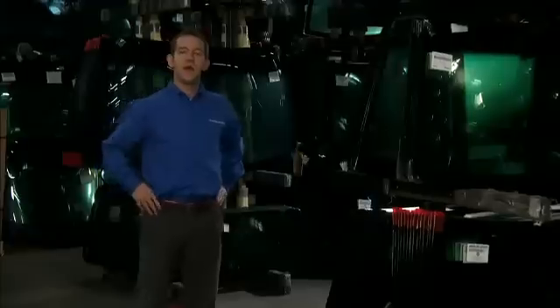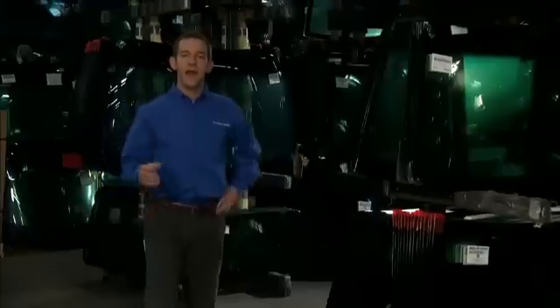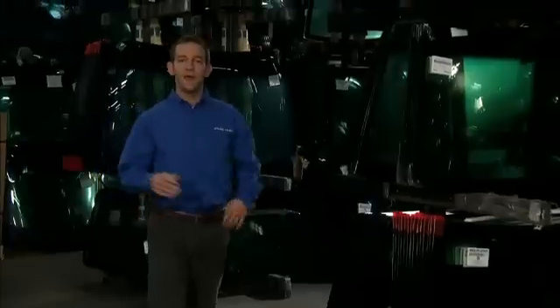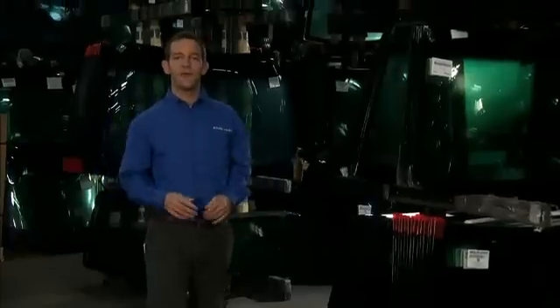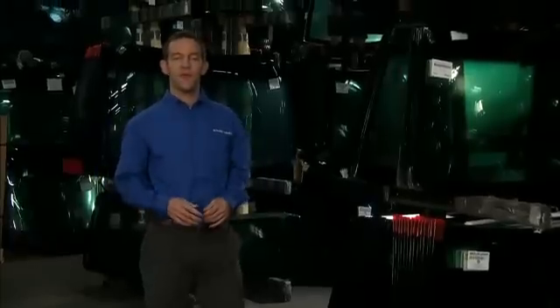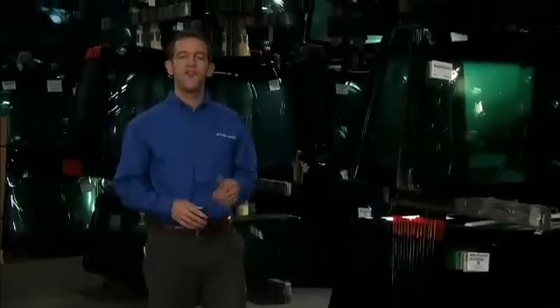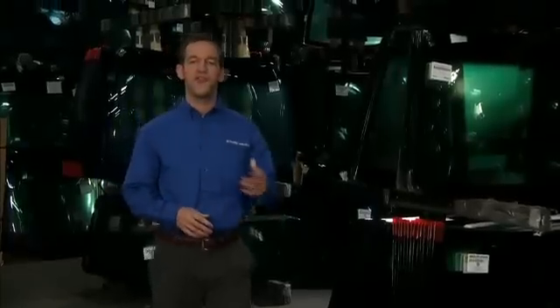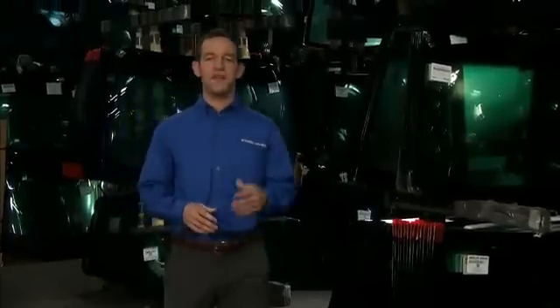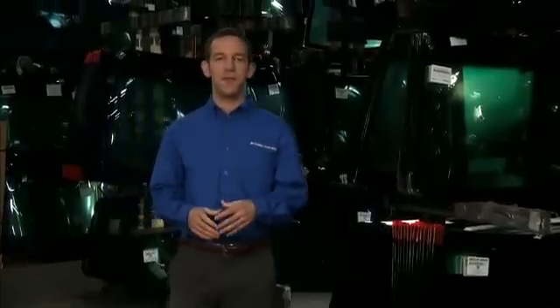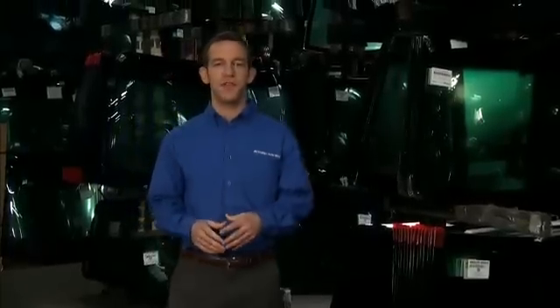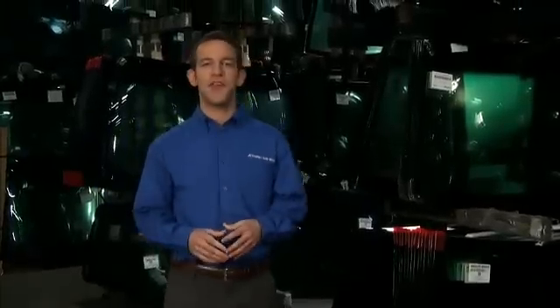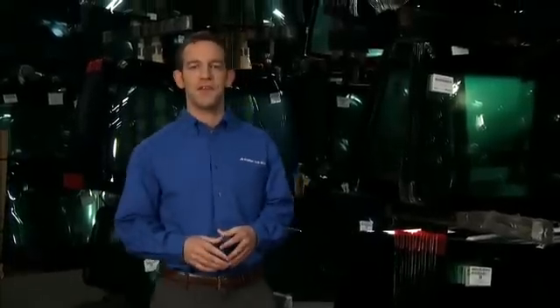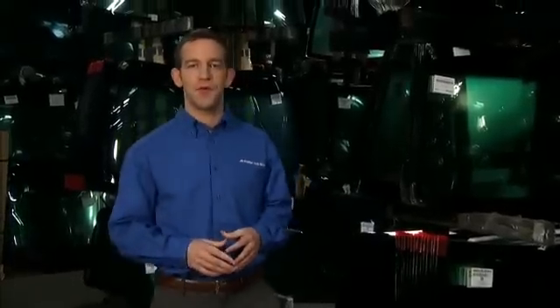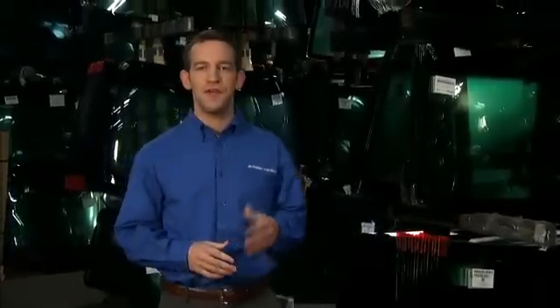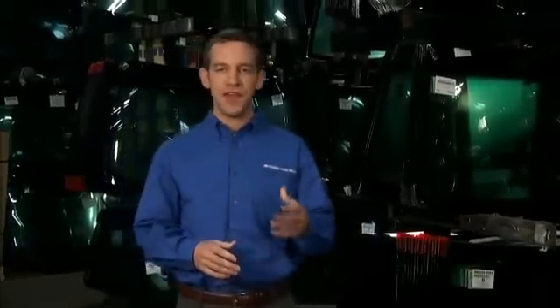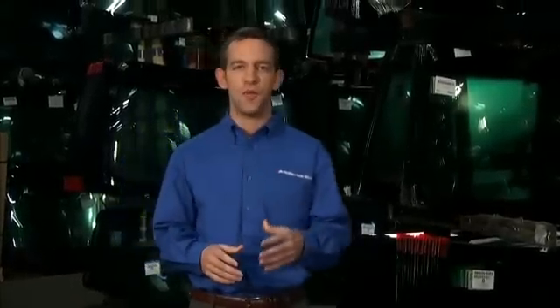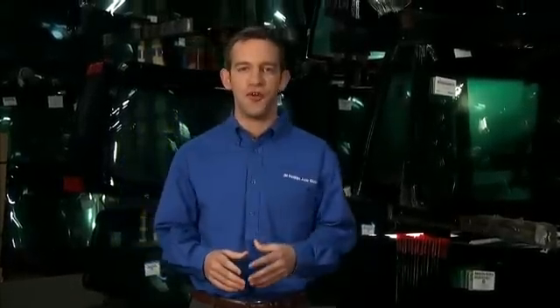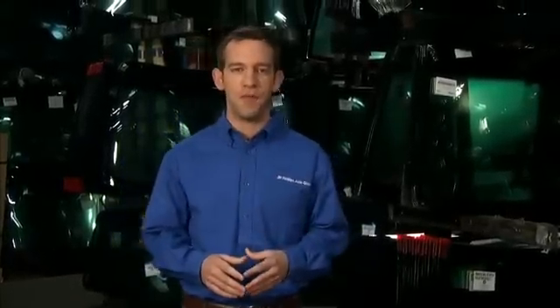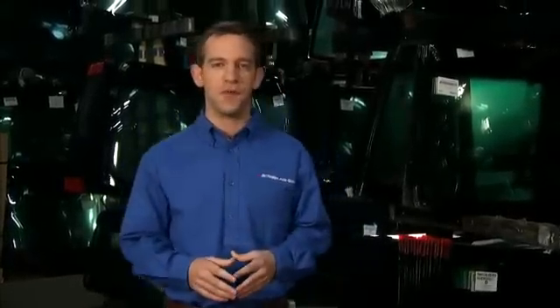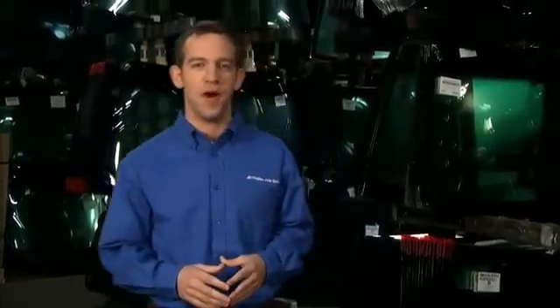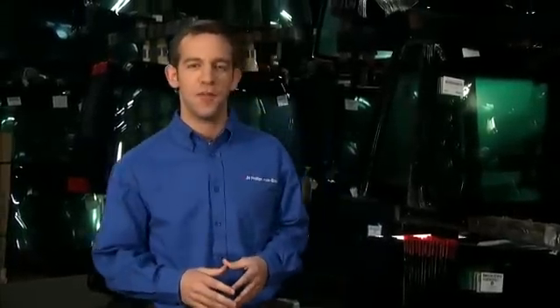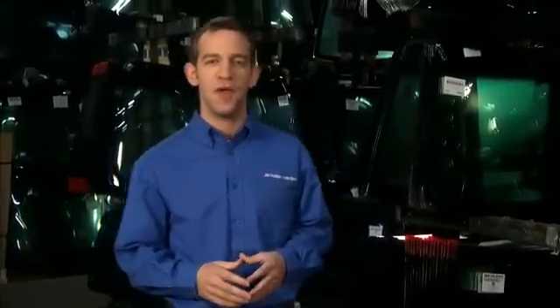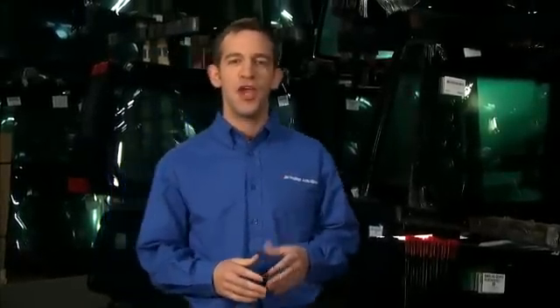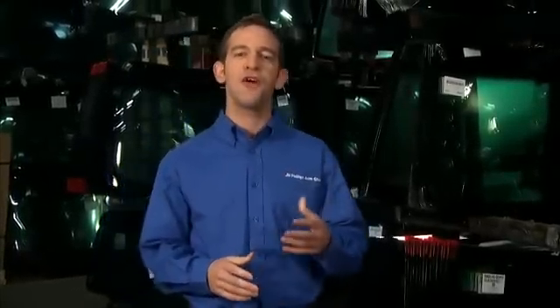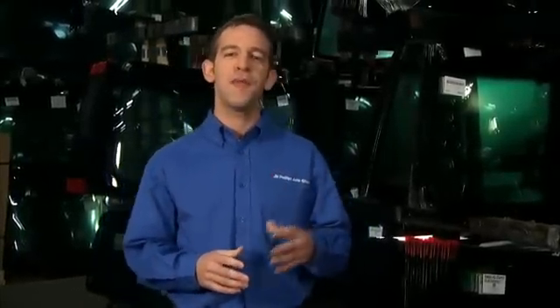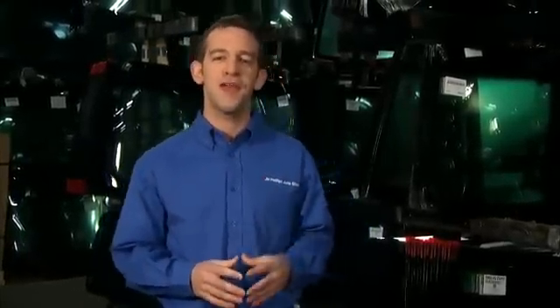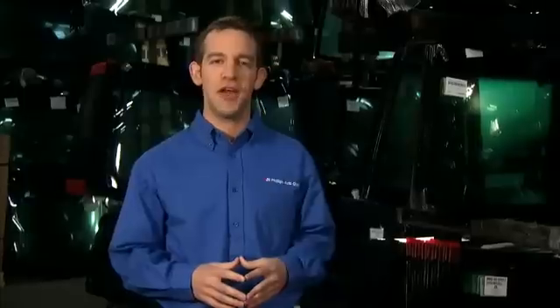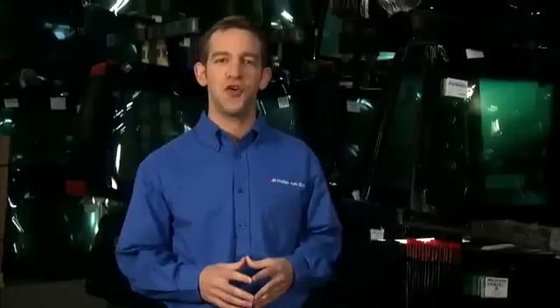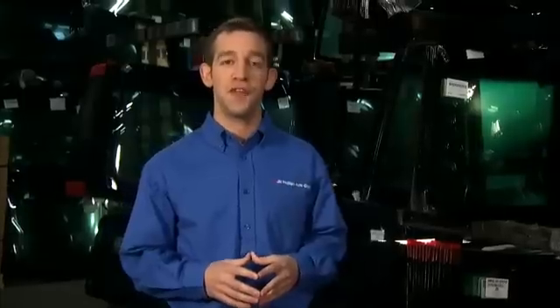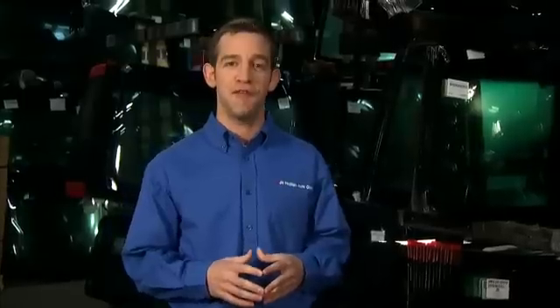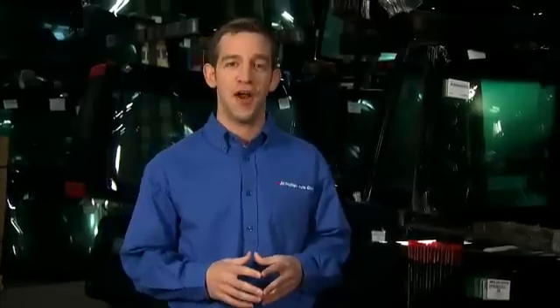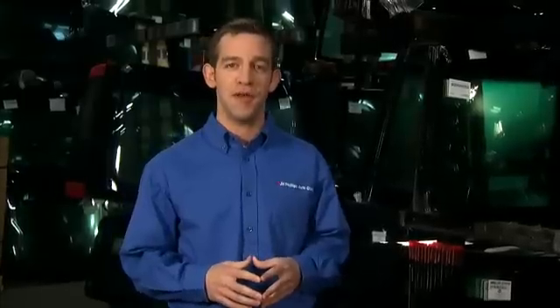Now, when you choose J.N. Phillips for the safest and most convenient windshield replacement possible, you're also making the right choice for the environment.